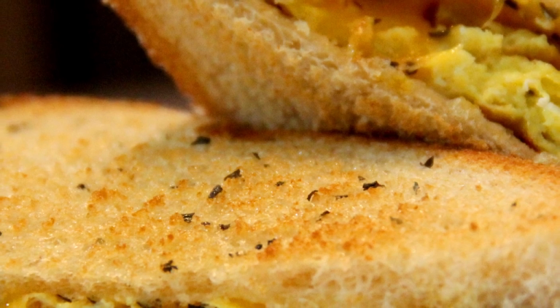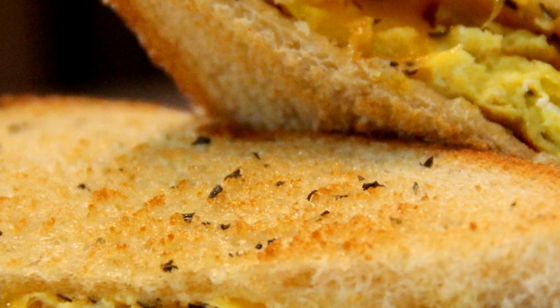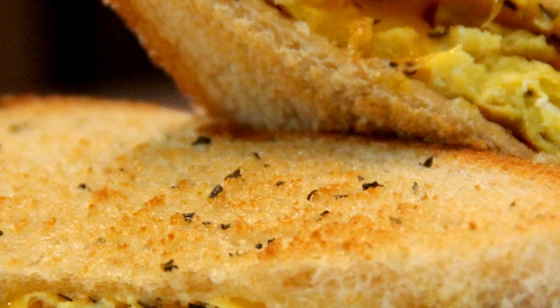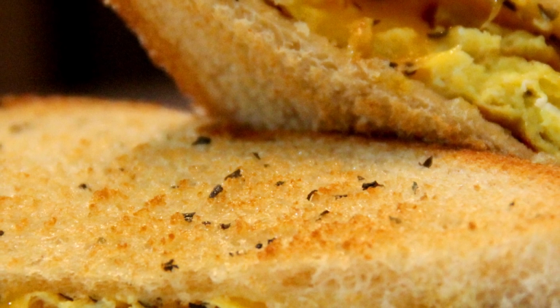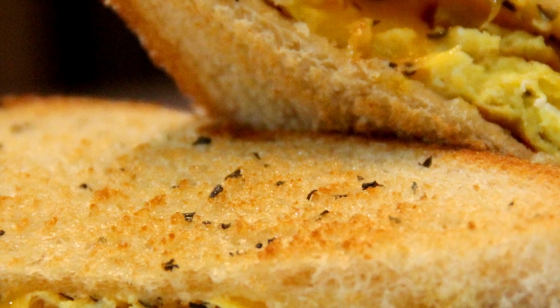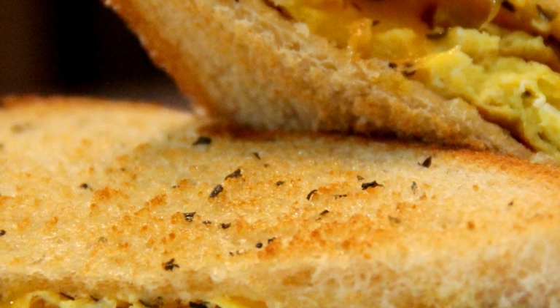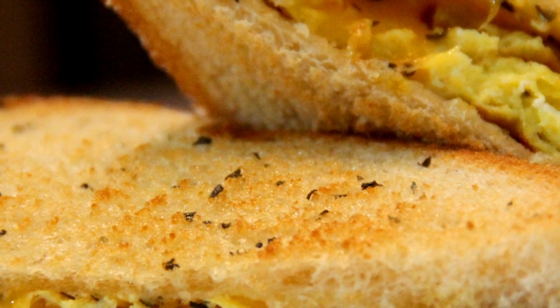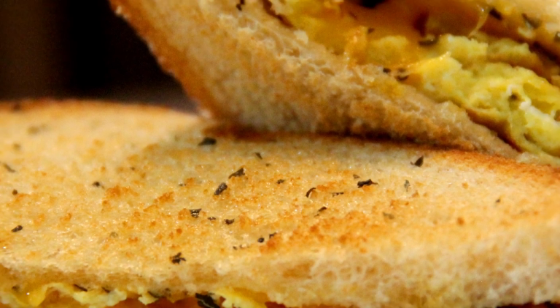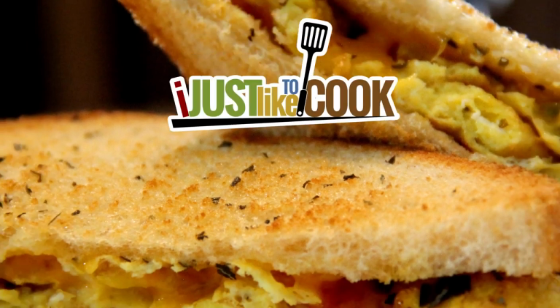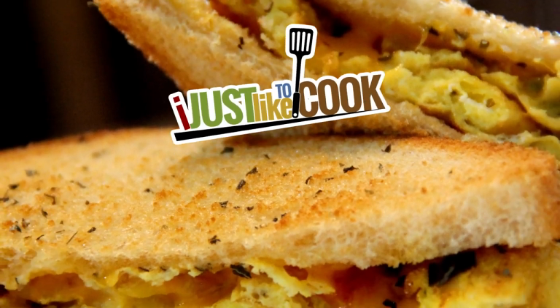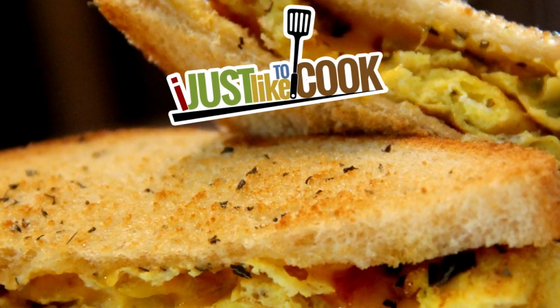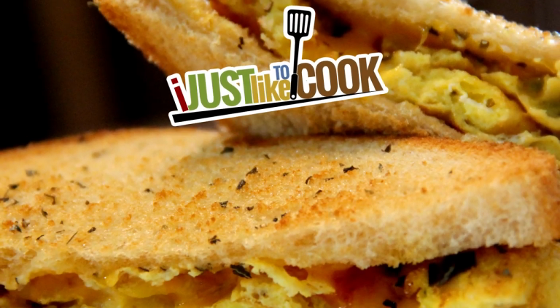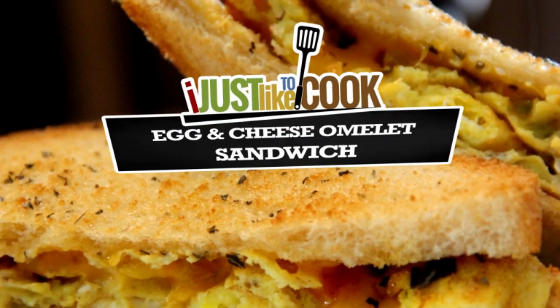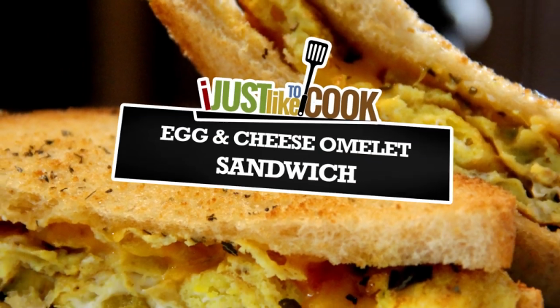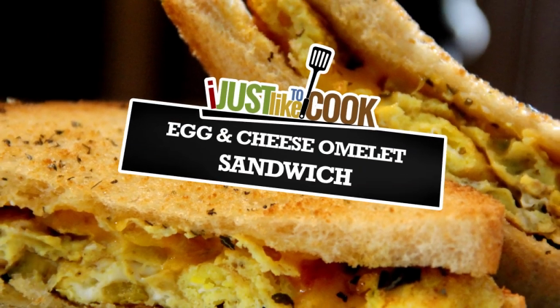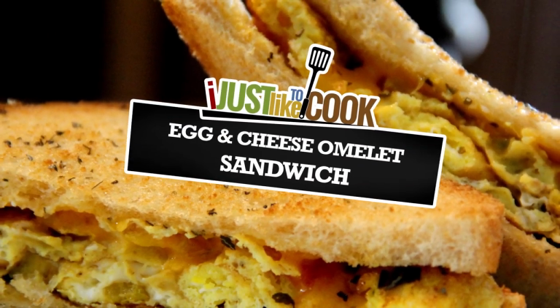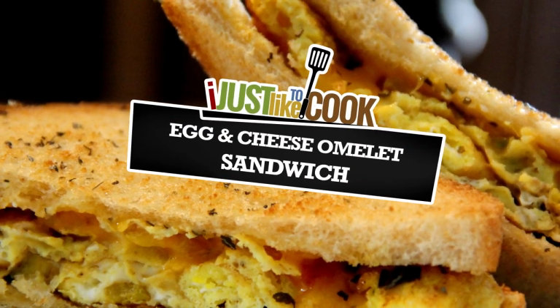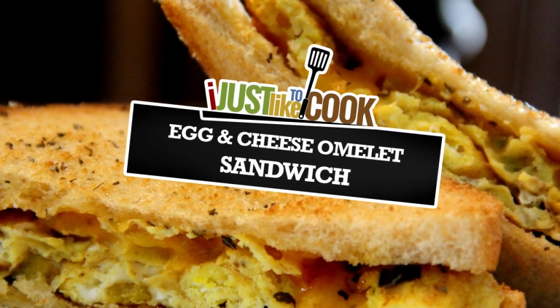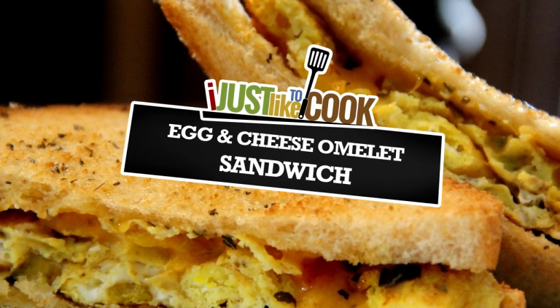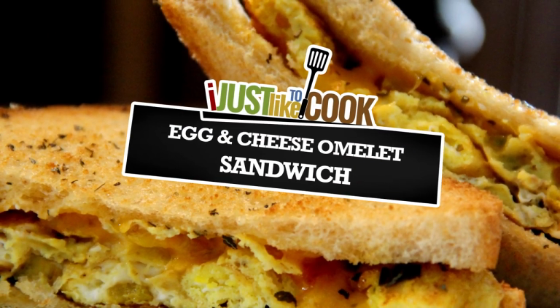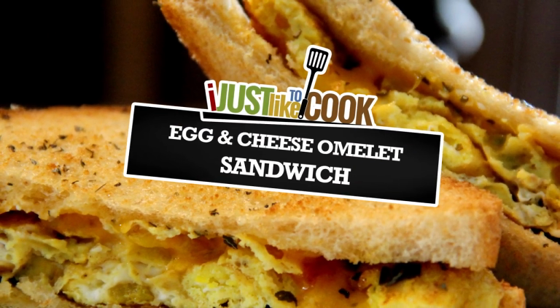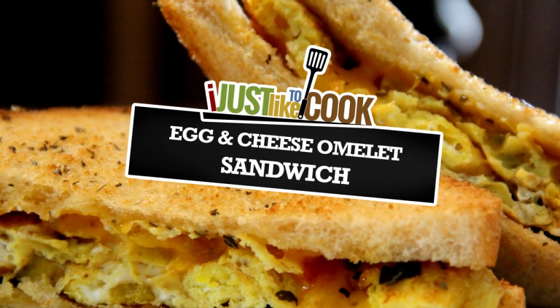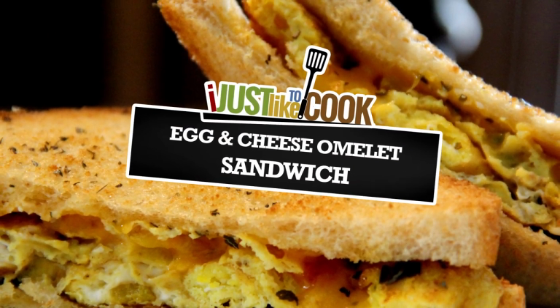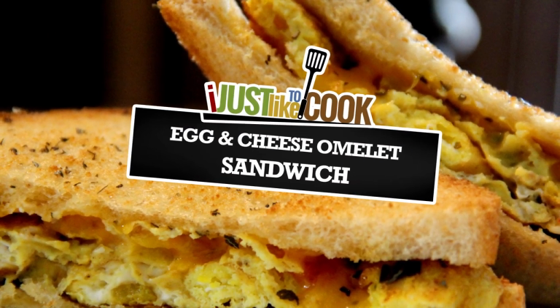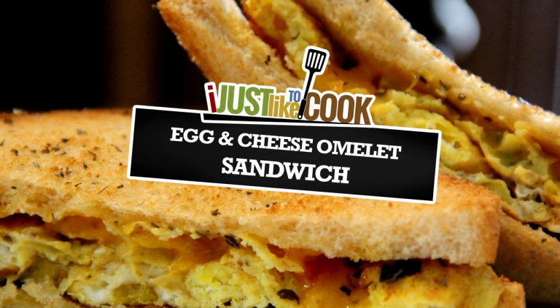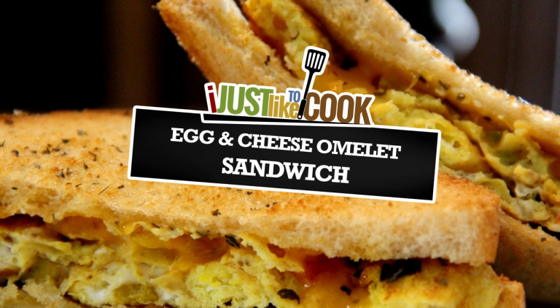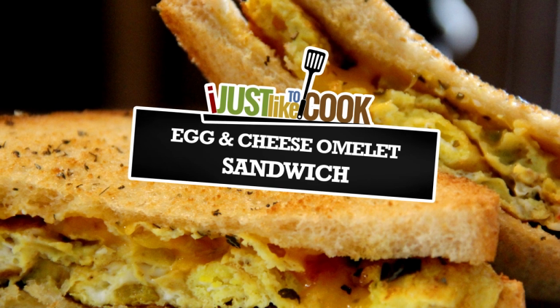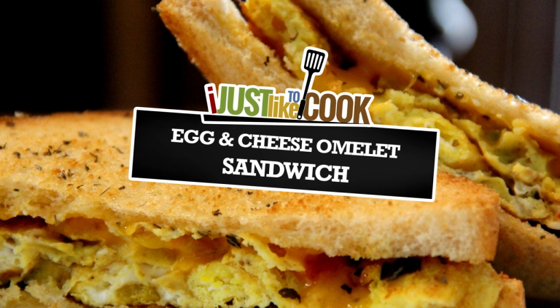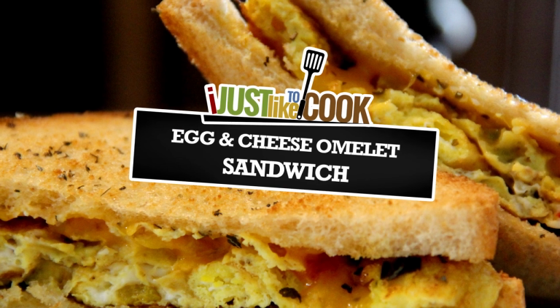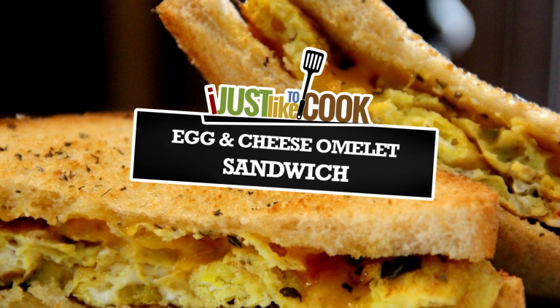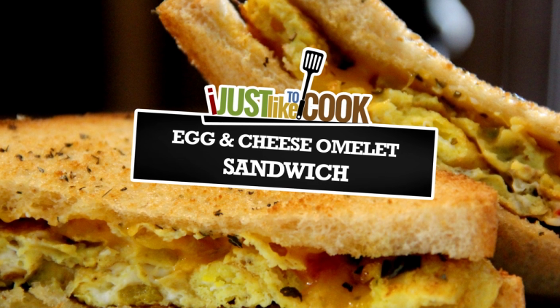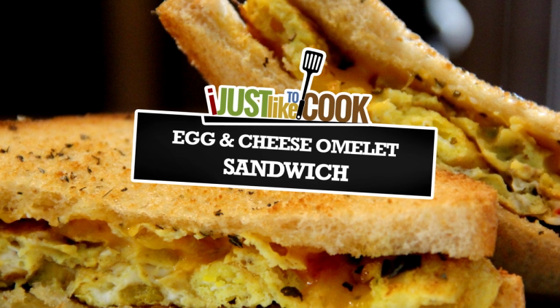Today on I Just Like To Cook, we're gonna make an egg and cheese omelet sandwich.